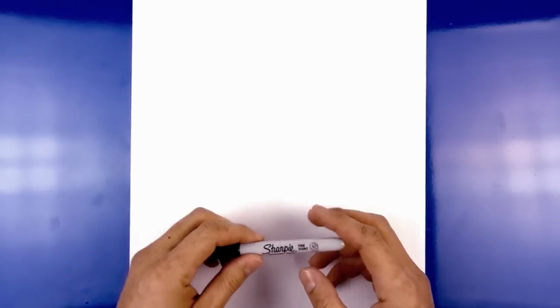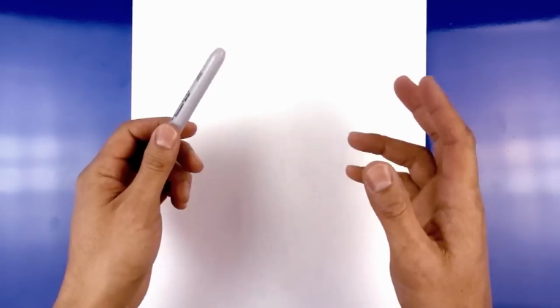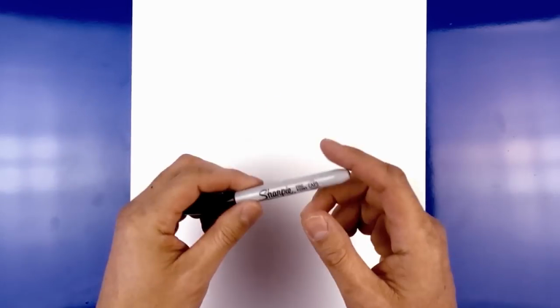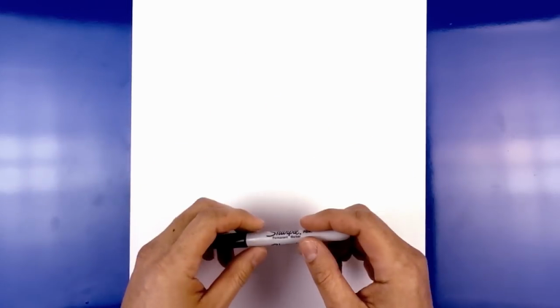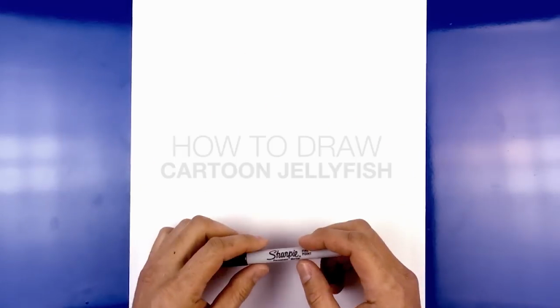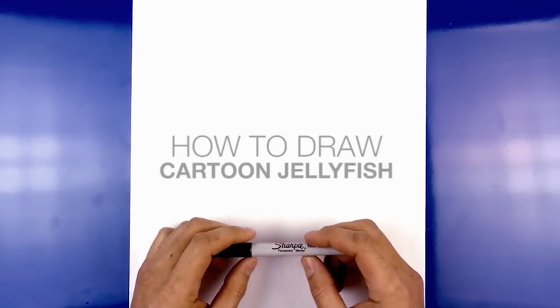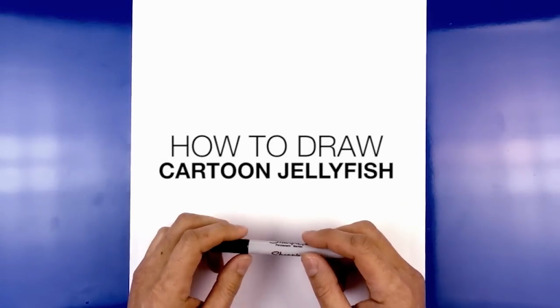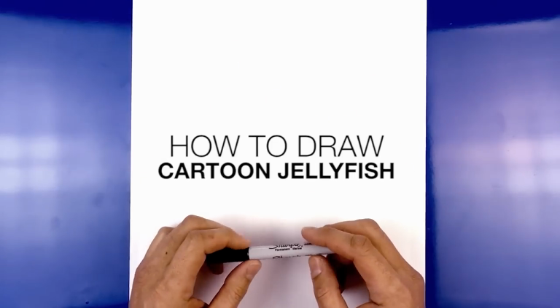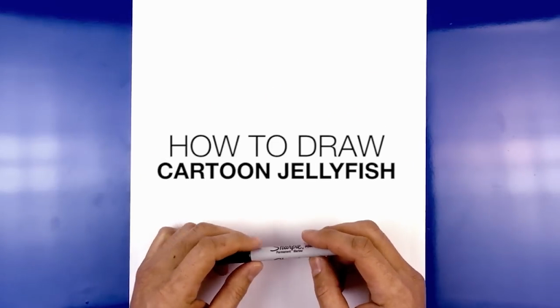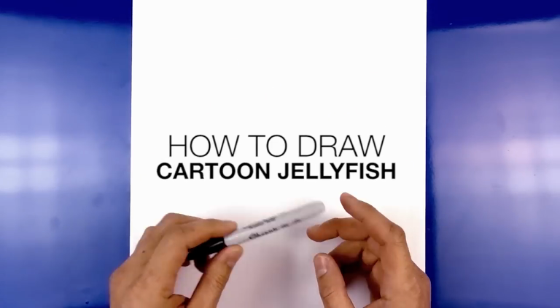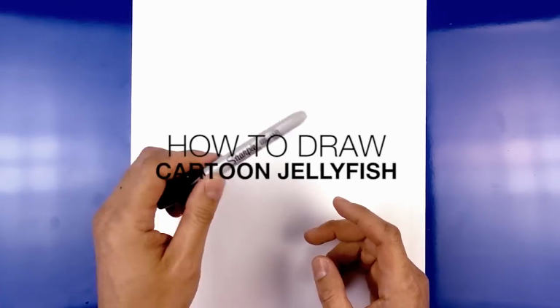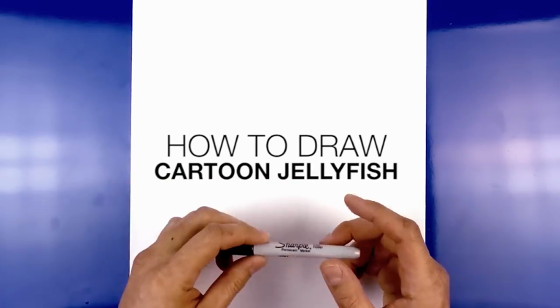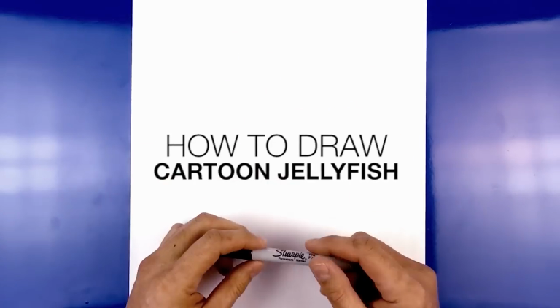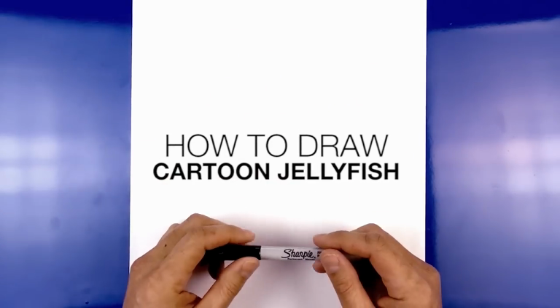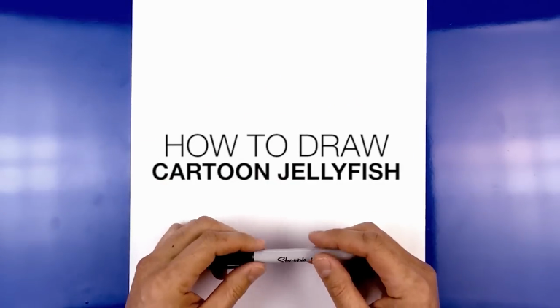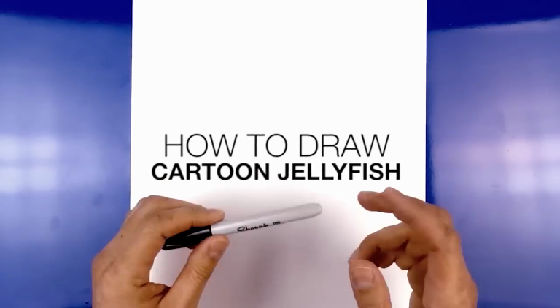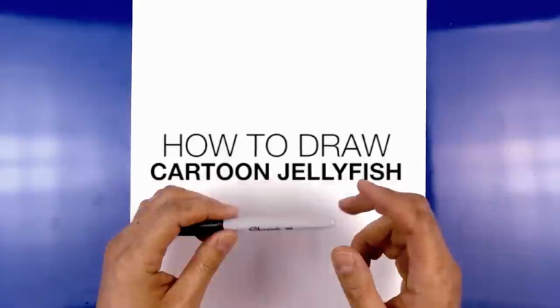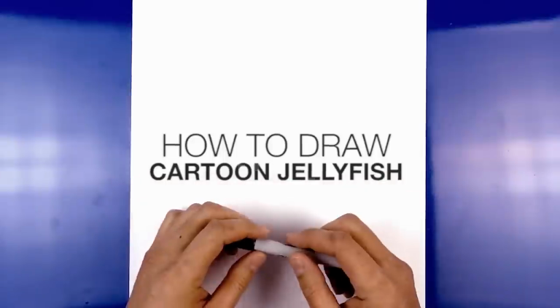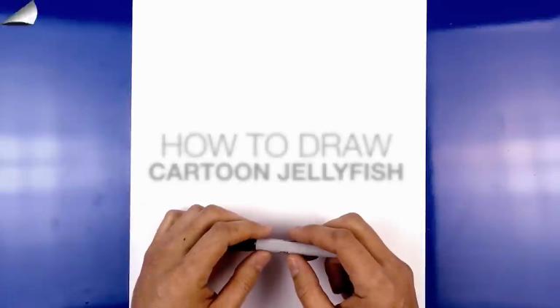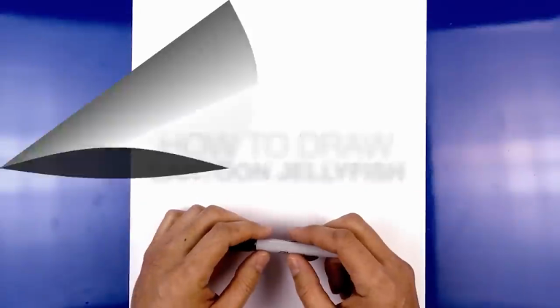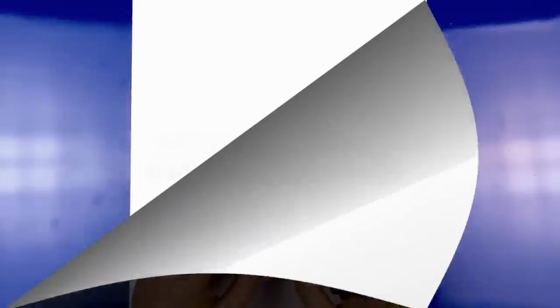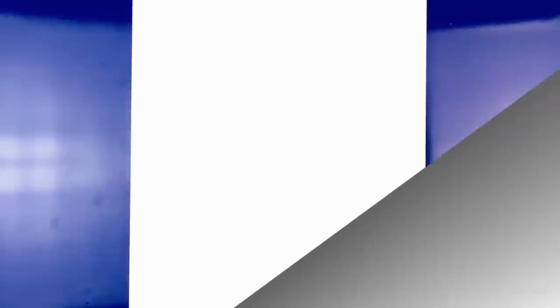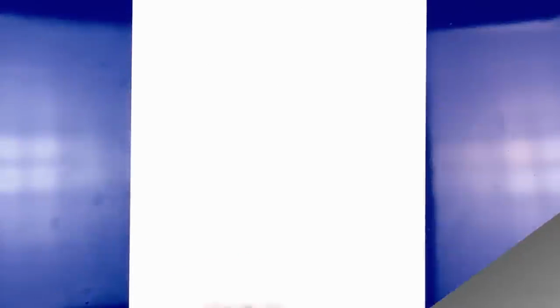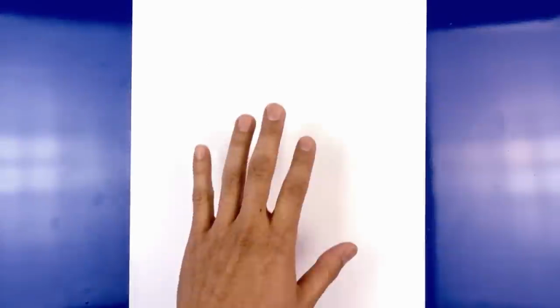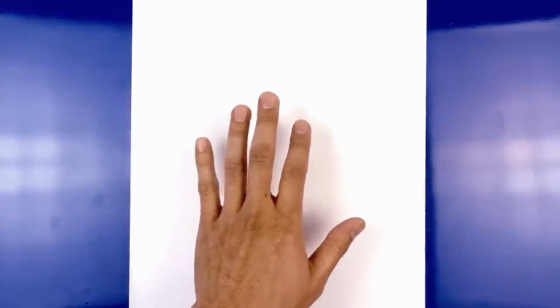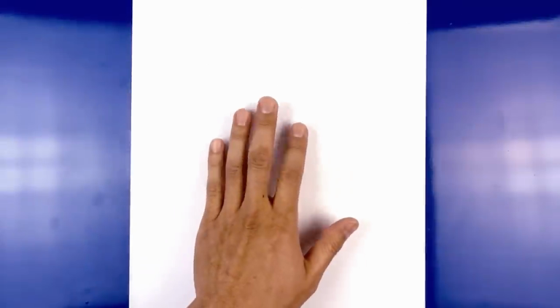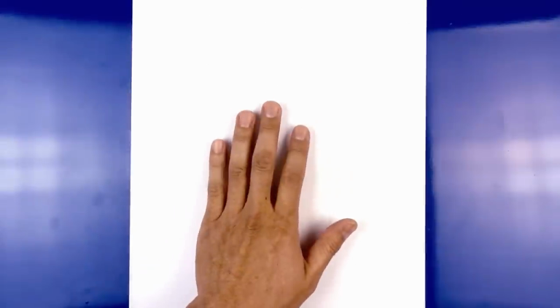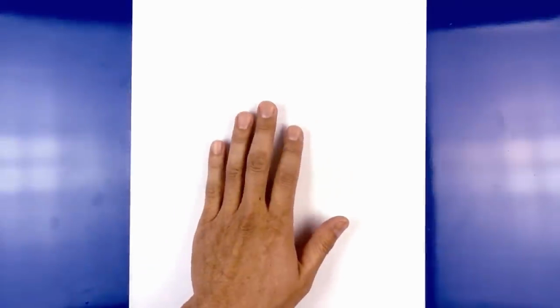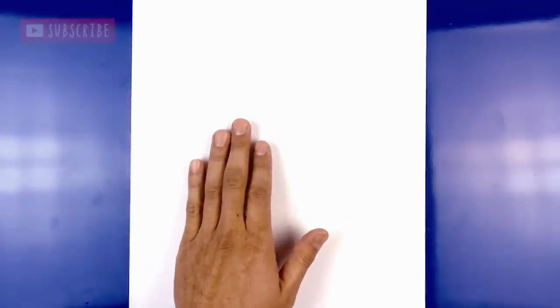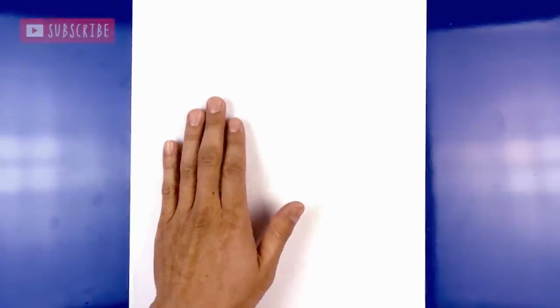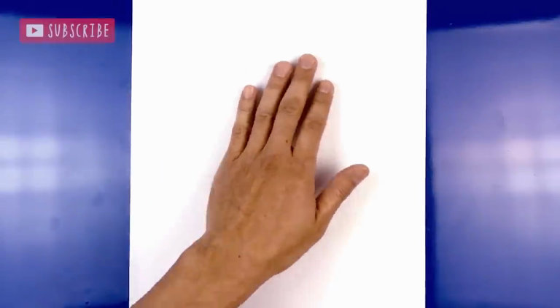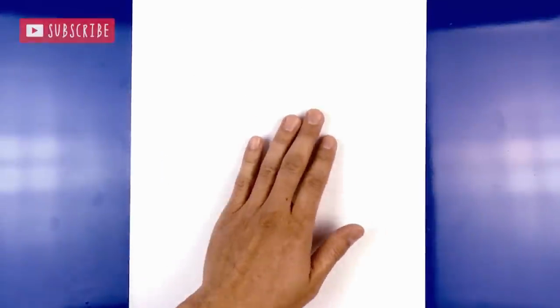Hey everyone and welcome to the Drawing for Kids channel. Today I'll be showing you how to draw a cute jellyfish. Let's get started in the center of our page with the body.